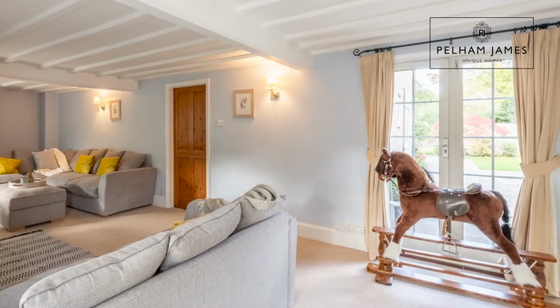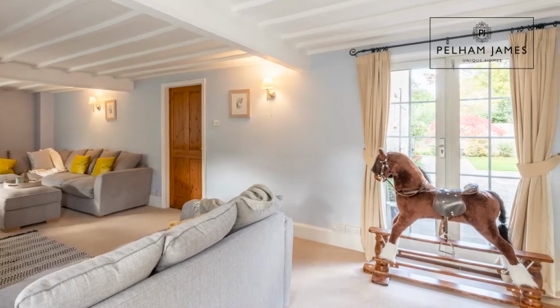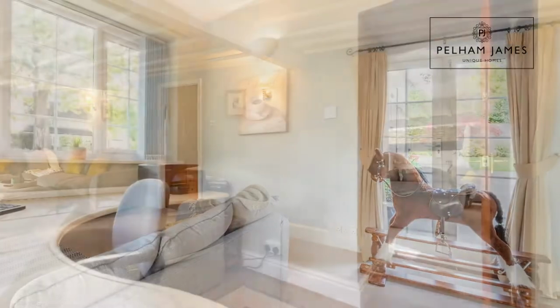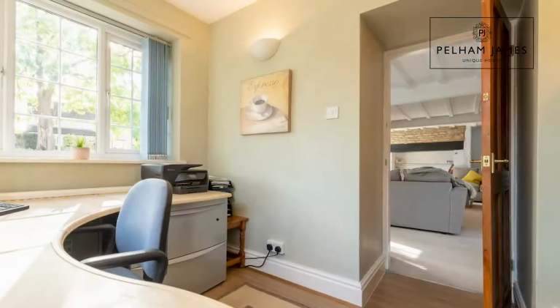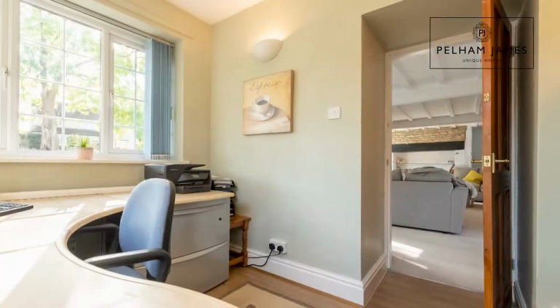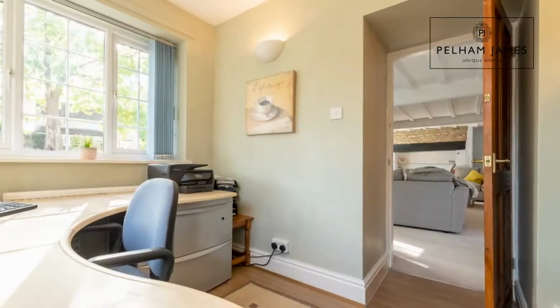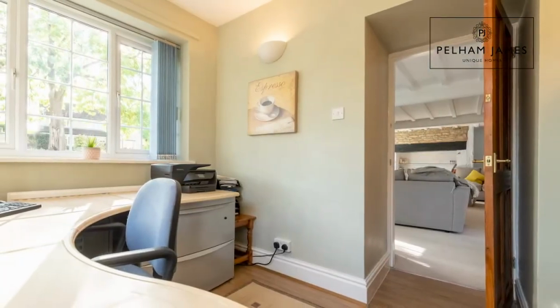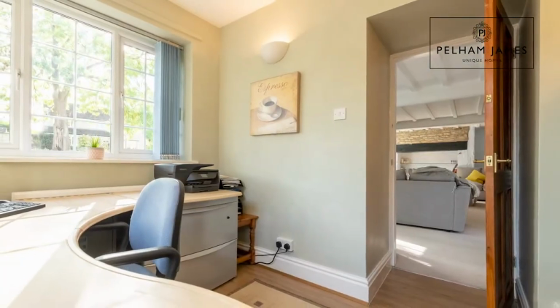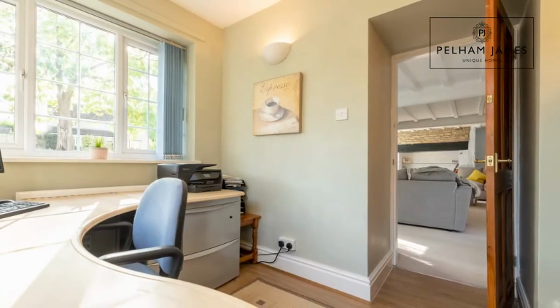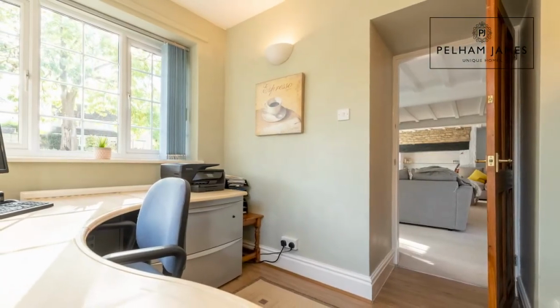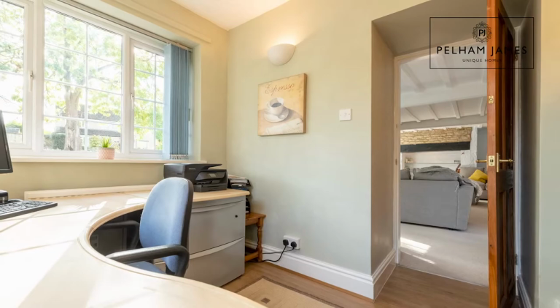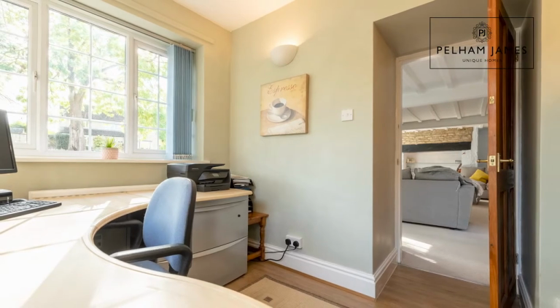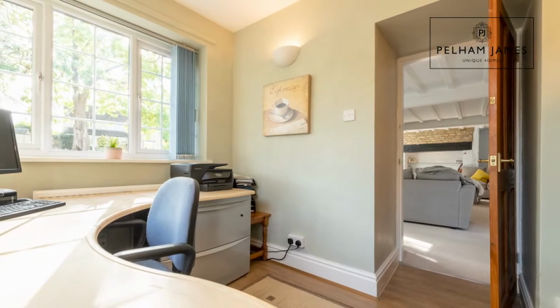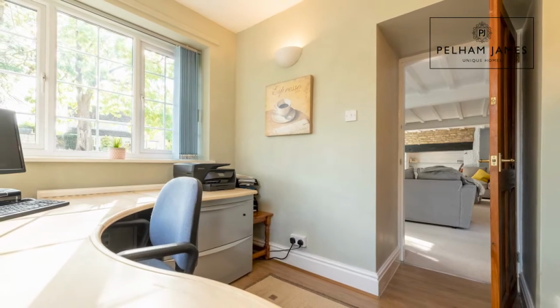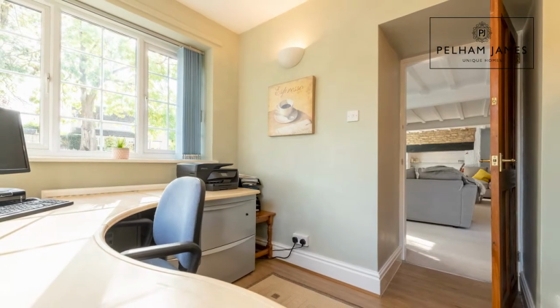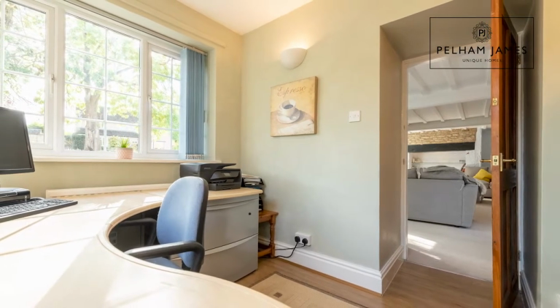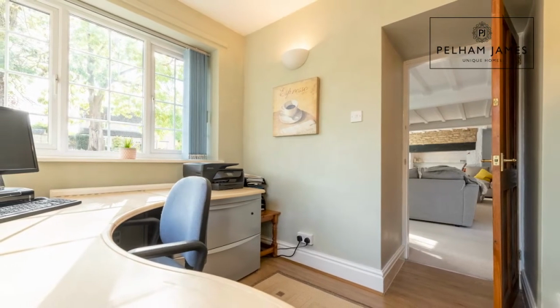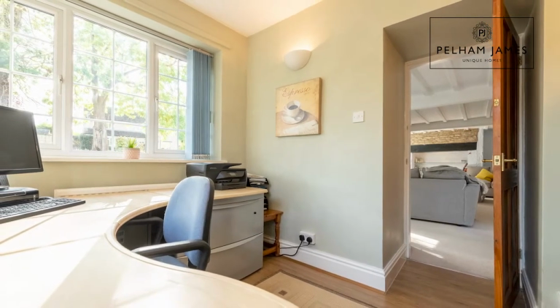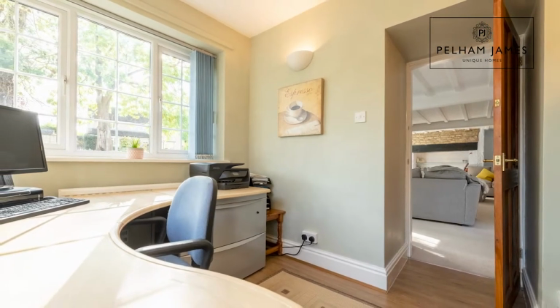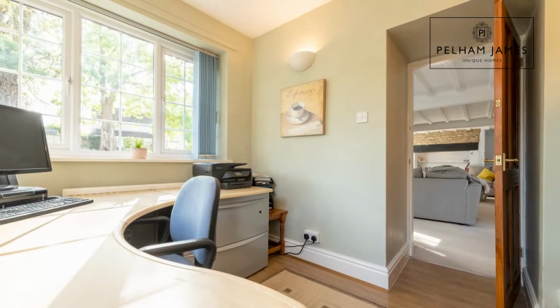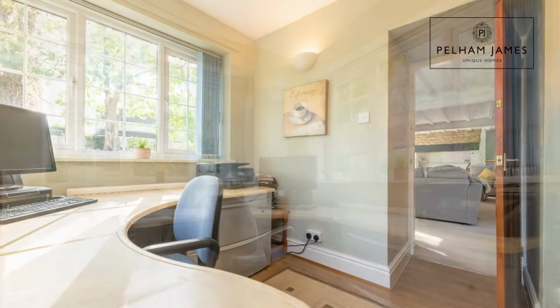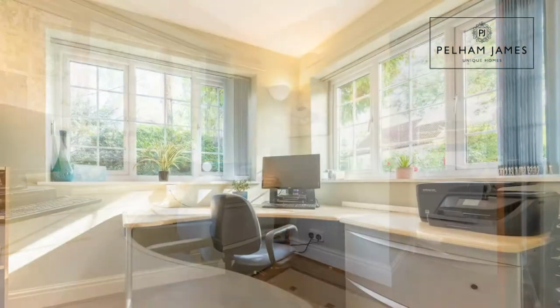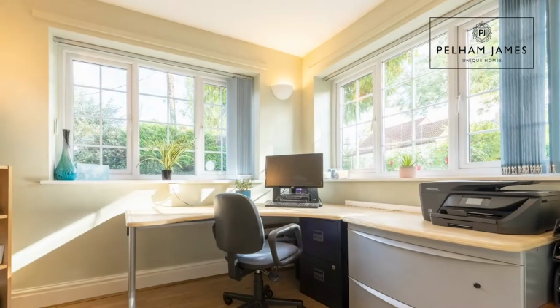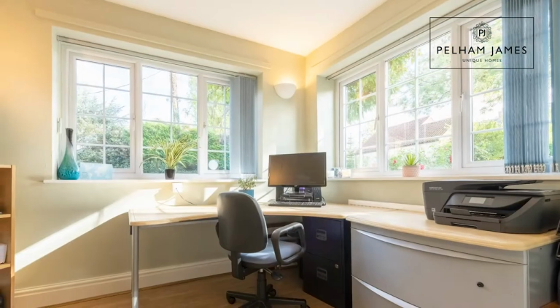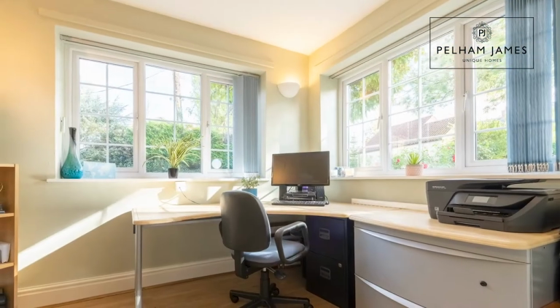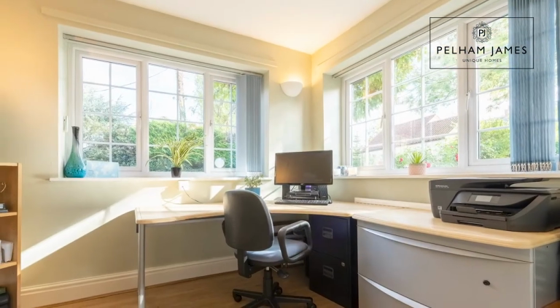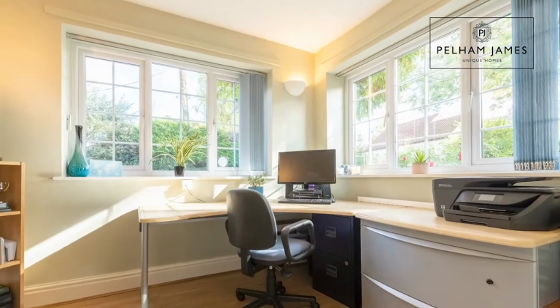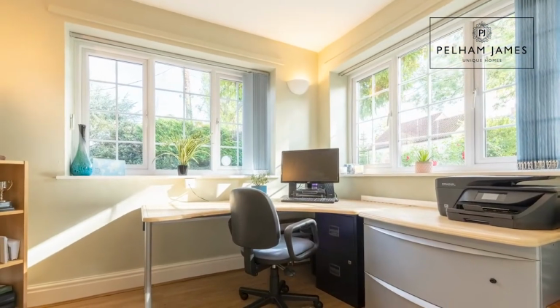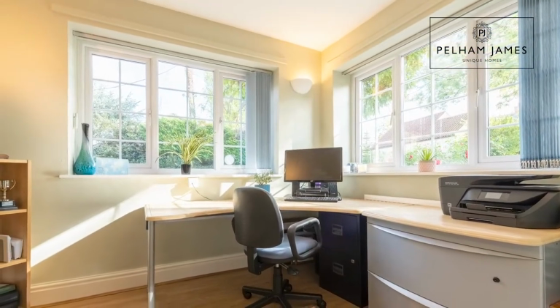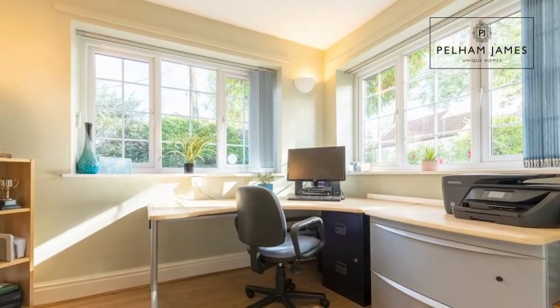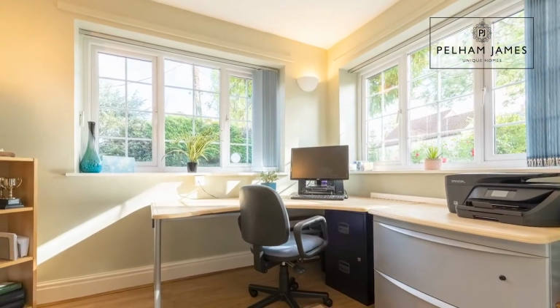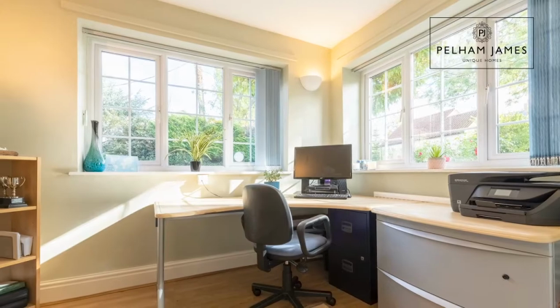A door to the end opens to reveal the study, a lovely dual aspect room that makes it the perfect place to work from home.